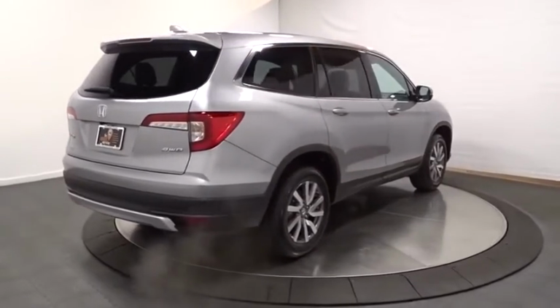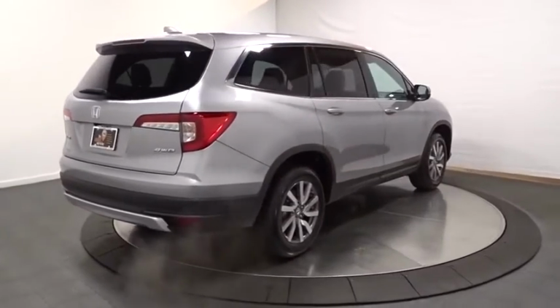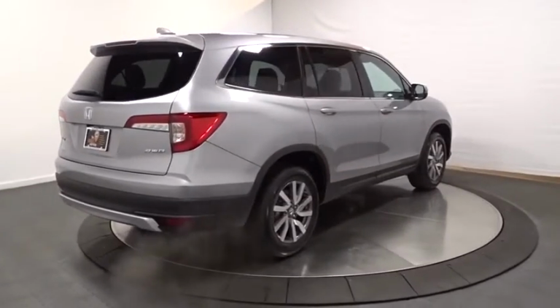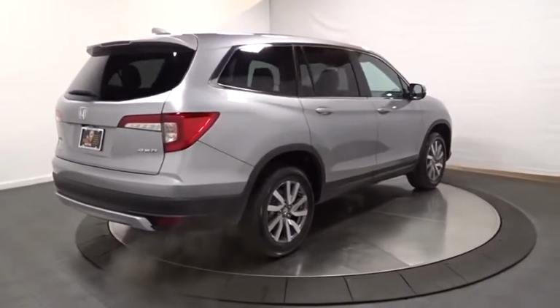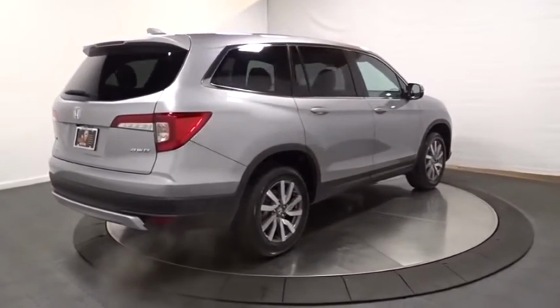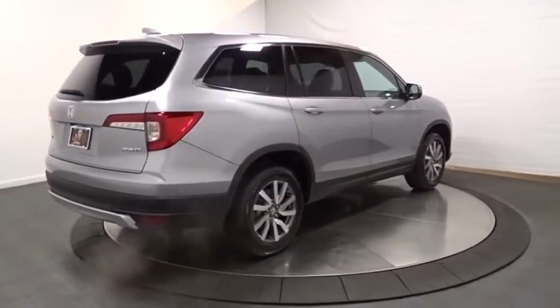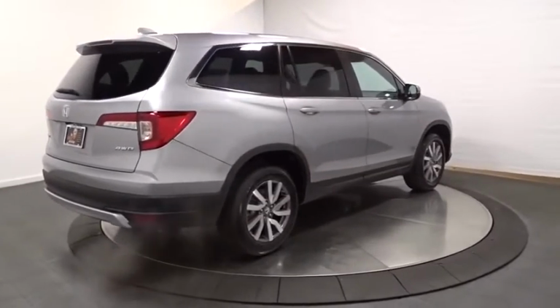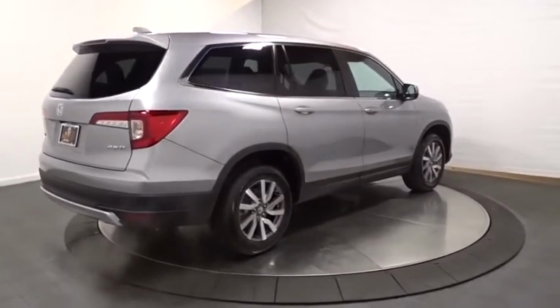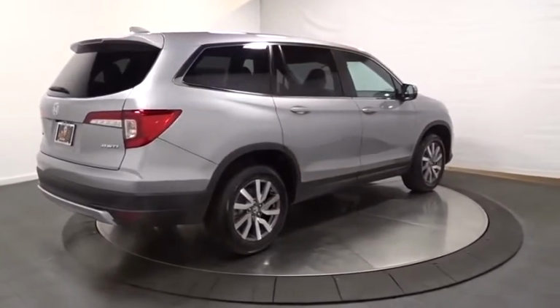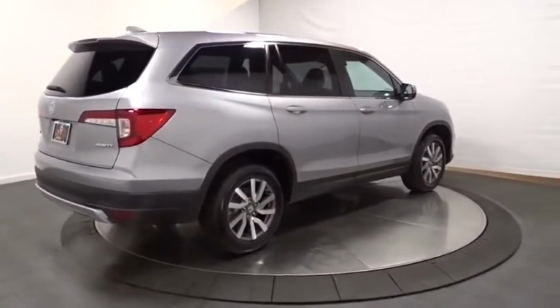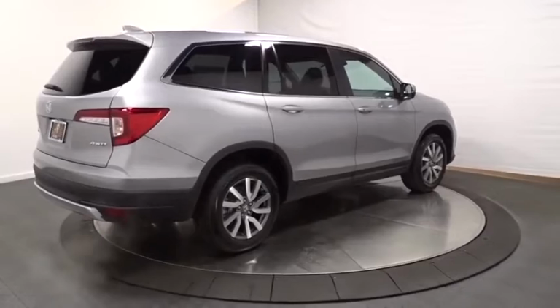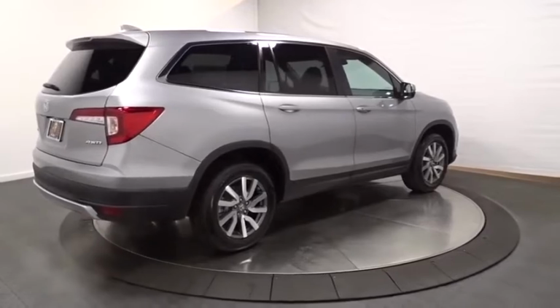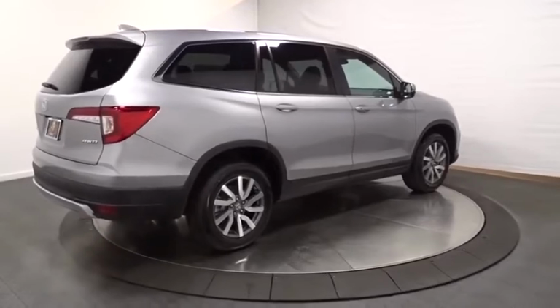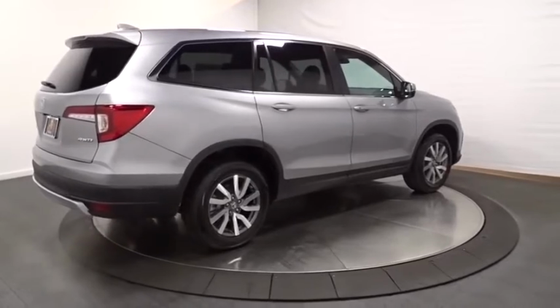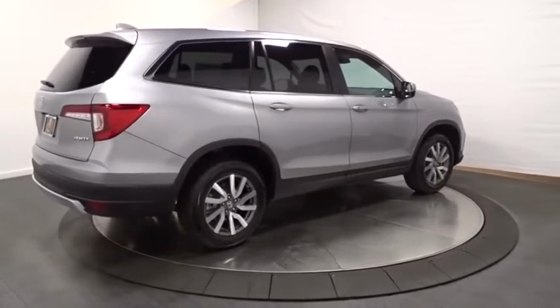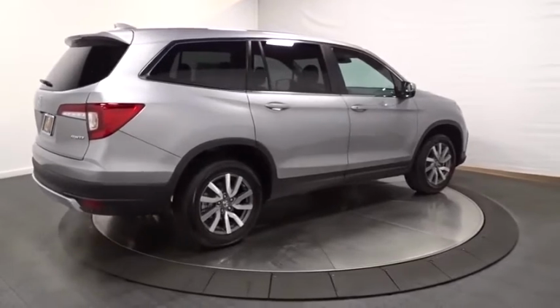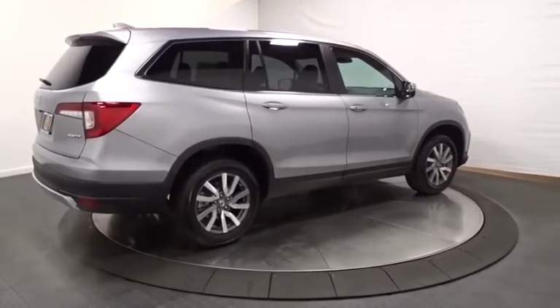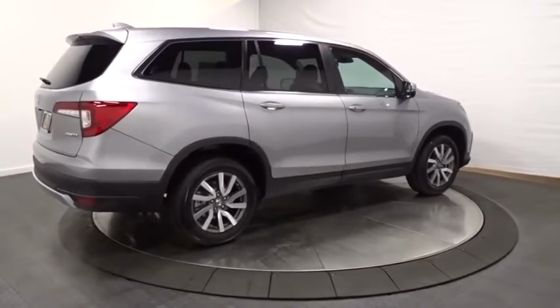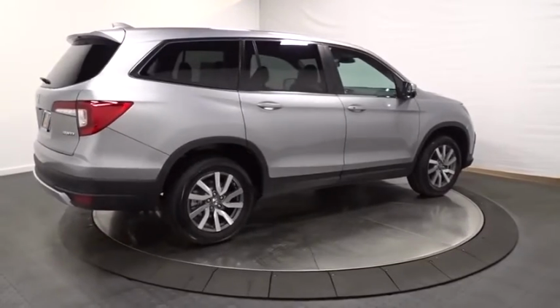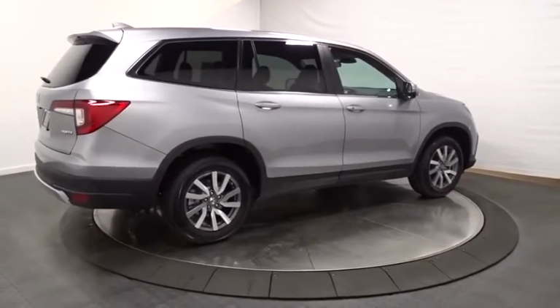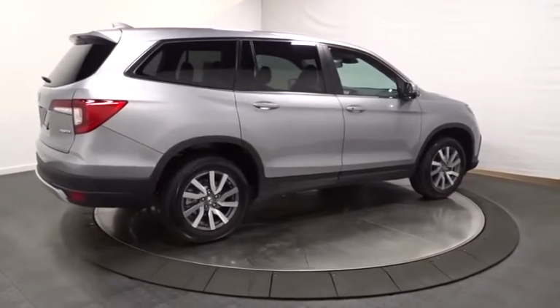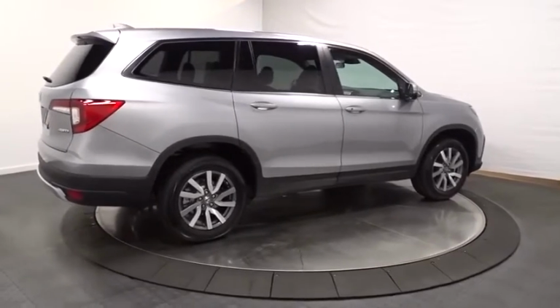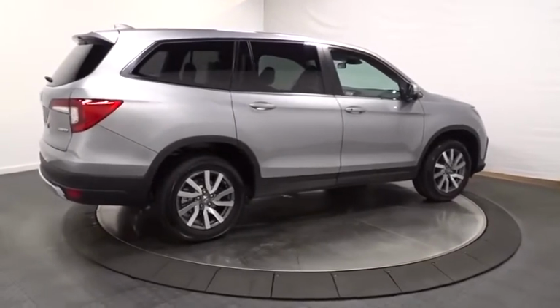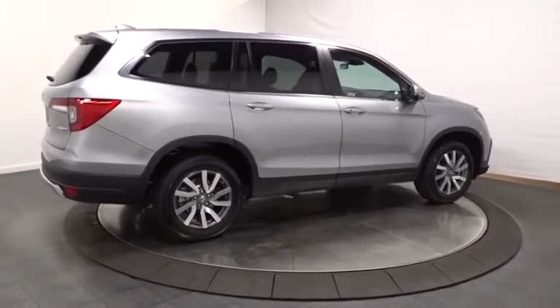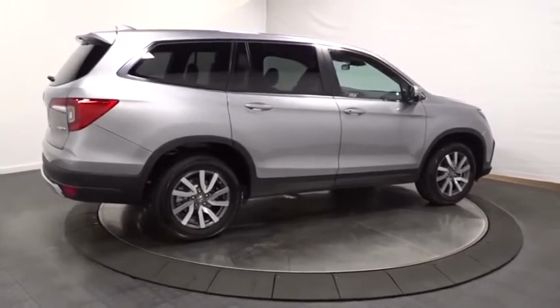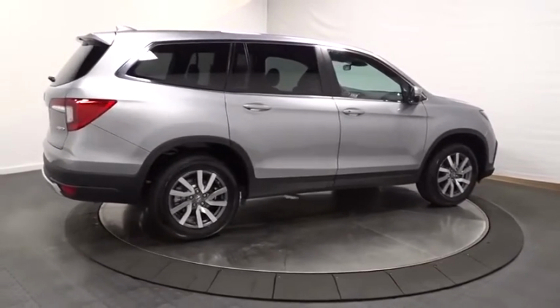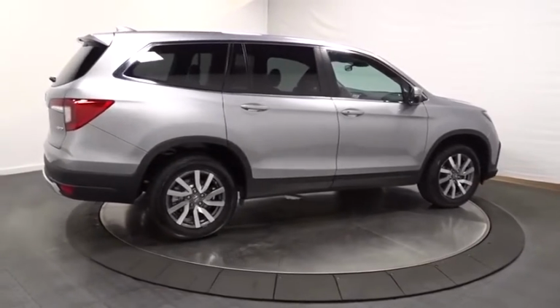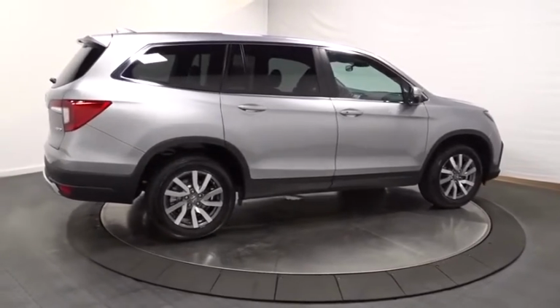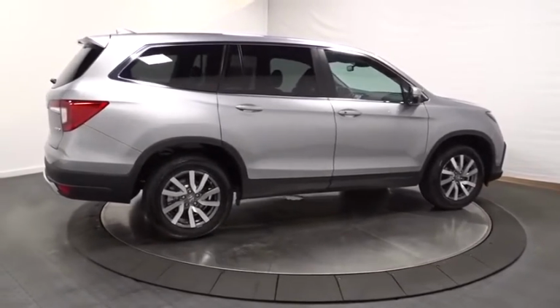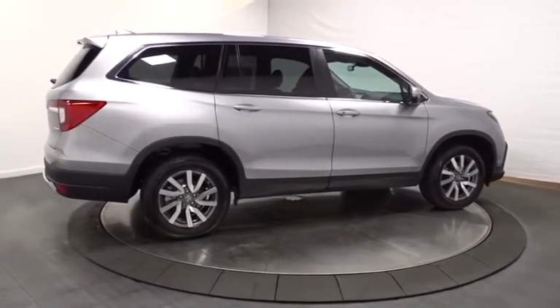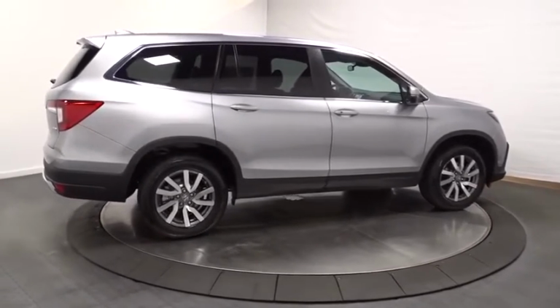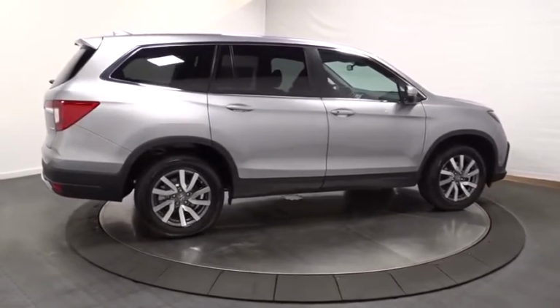Outside temperature gauge. Tachometer. Cloth seat trim. Subwoofer. Body color door handles. Tinted glass. Engine immobilizer.